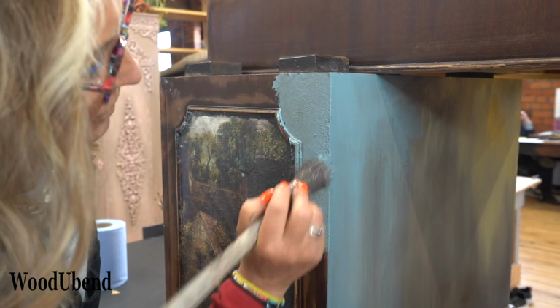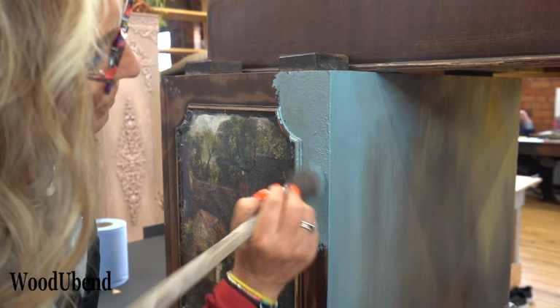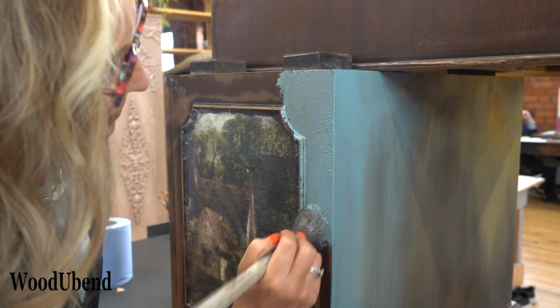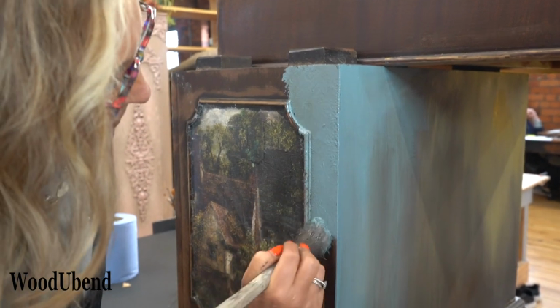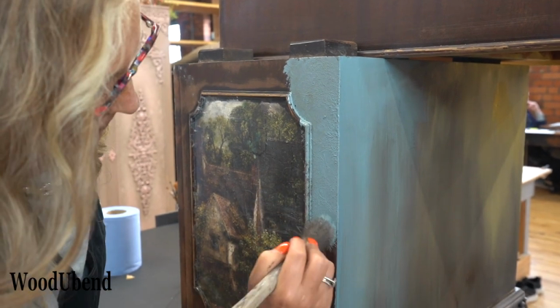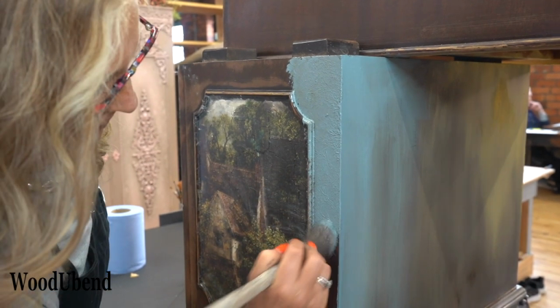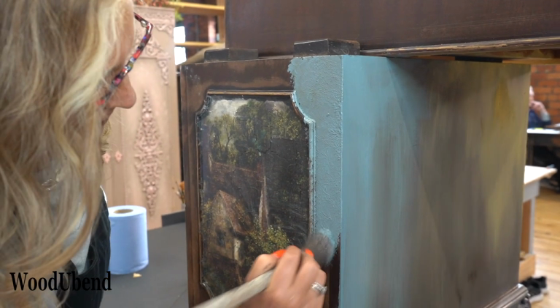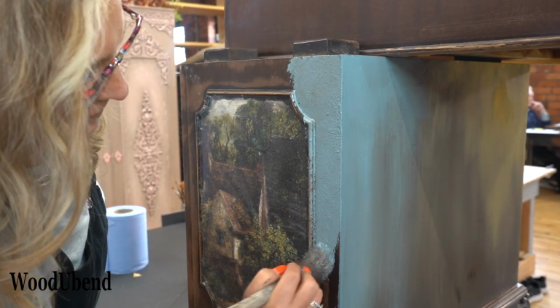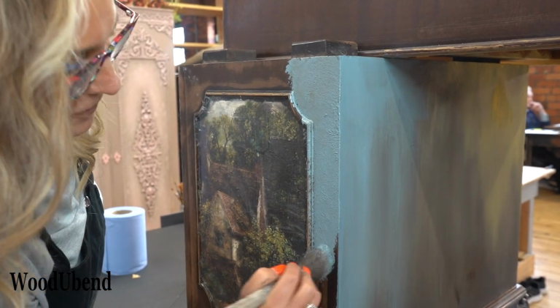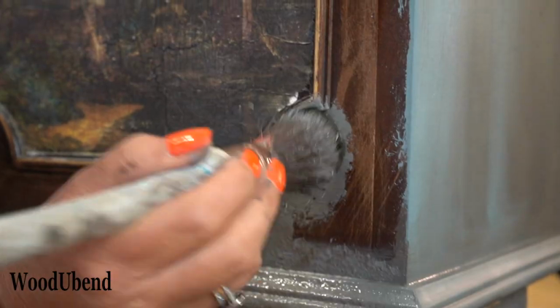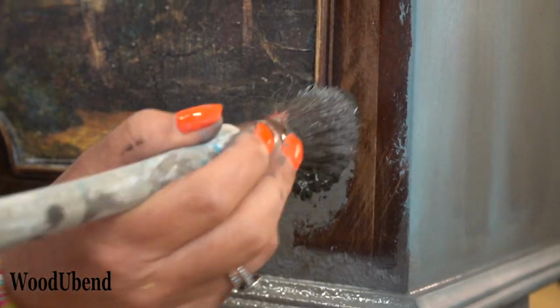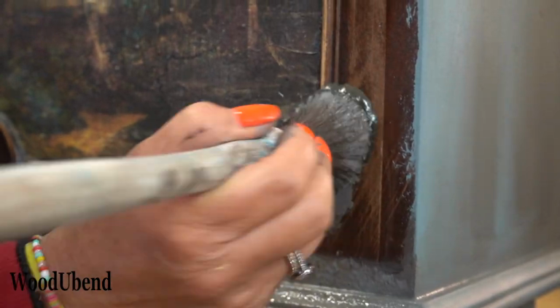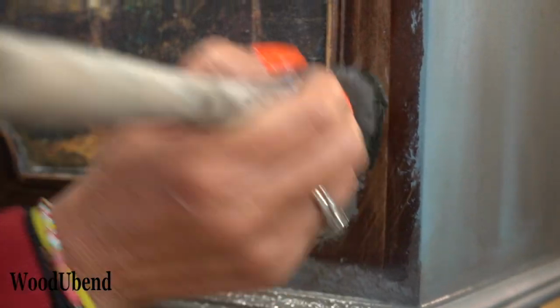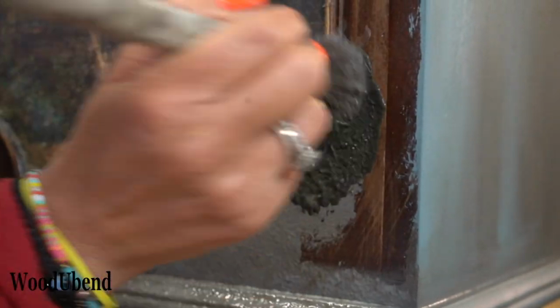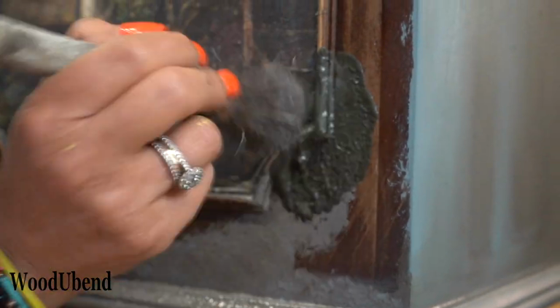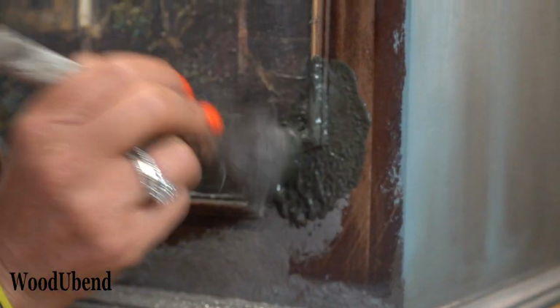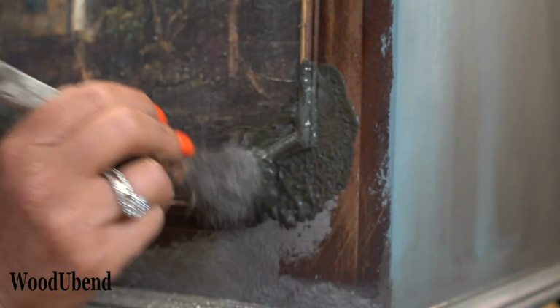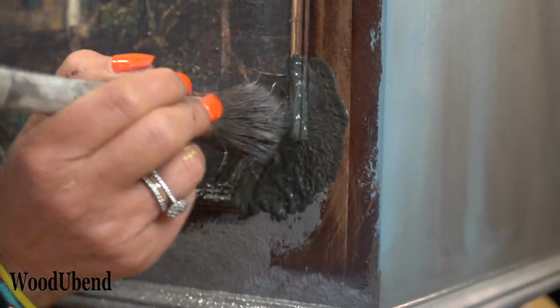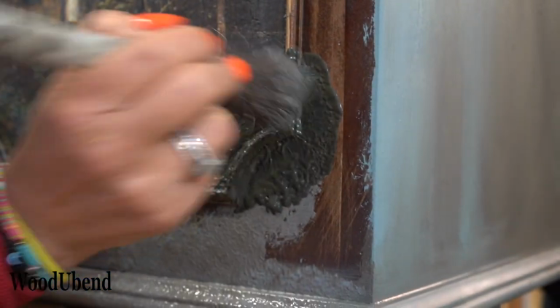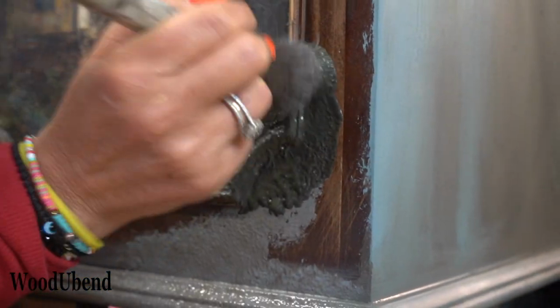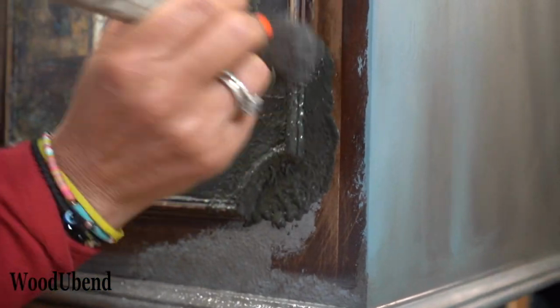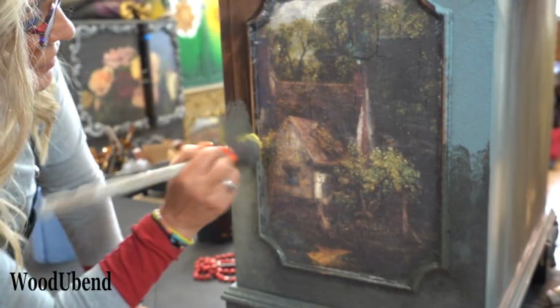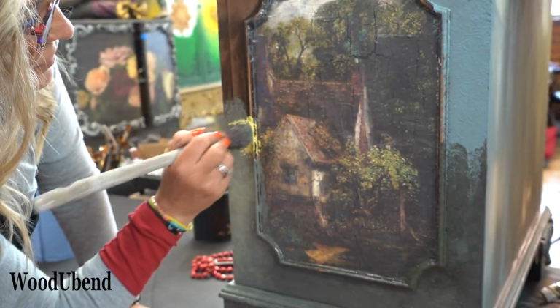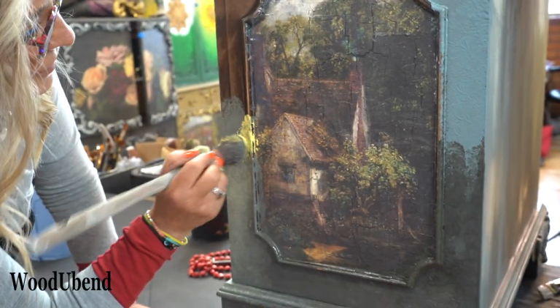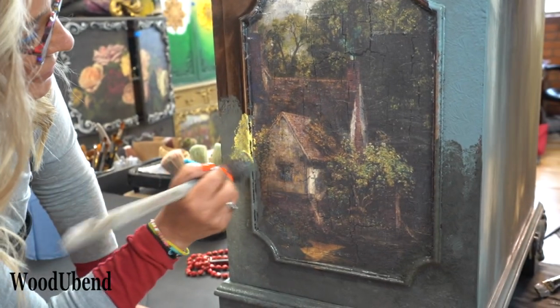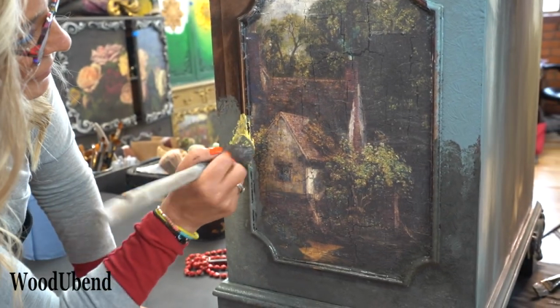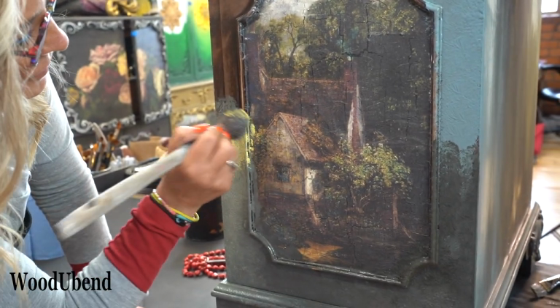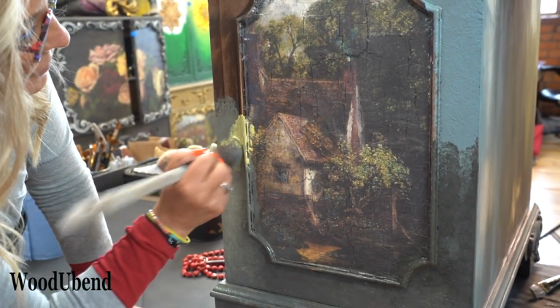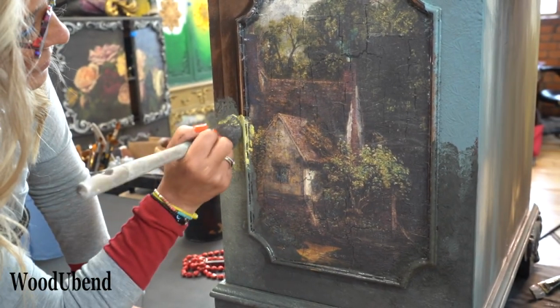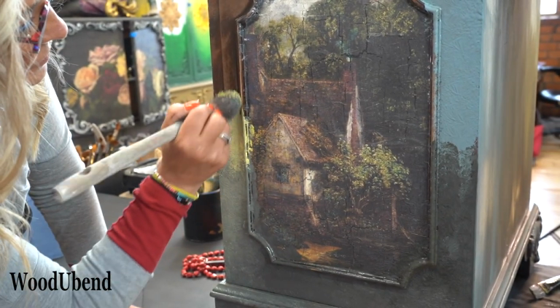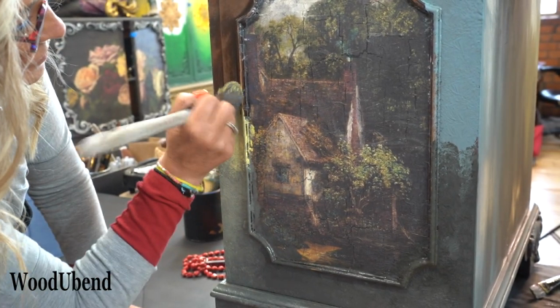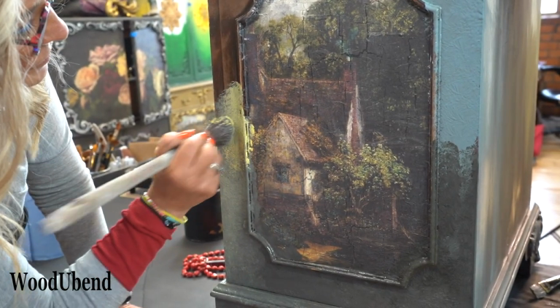Soli is now blending Sunset Blue, Nuit Parisian and Souffle together to finish the back of the desk.